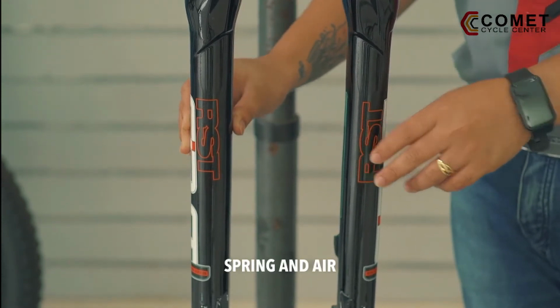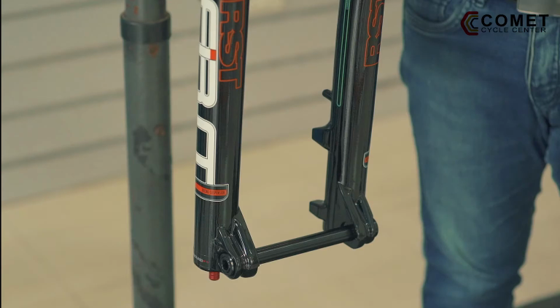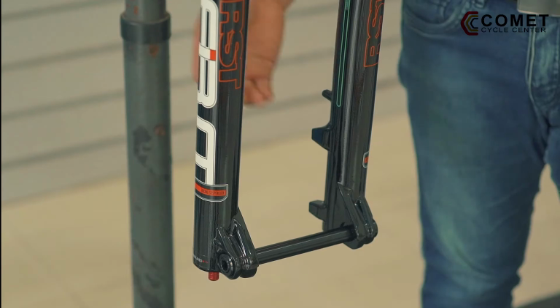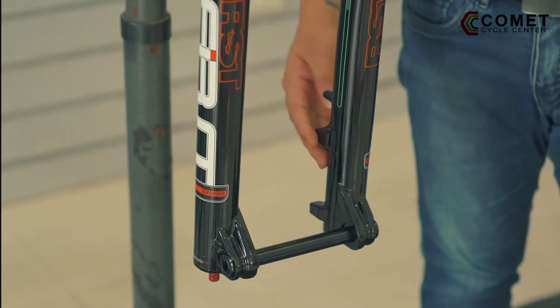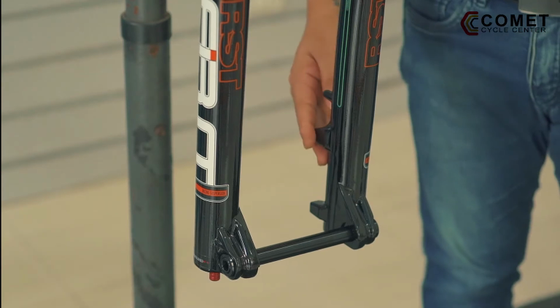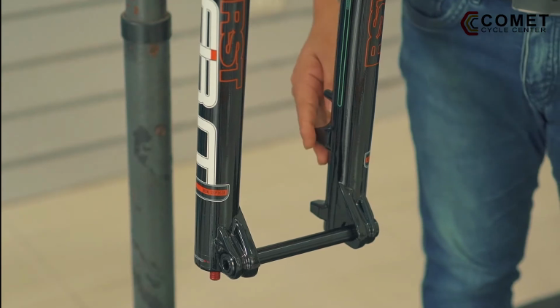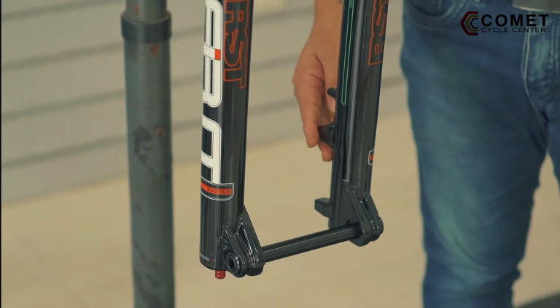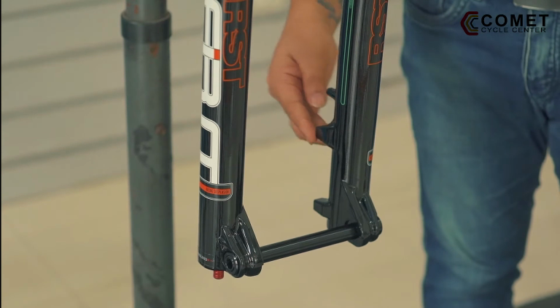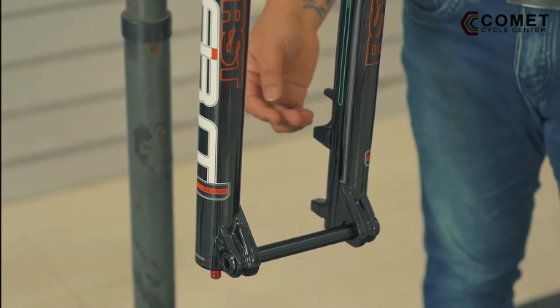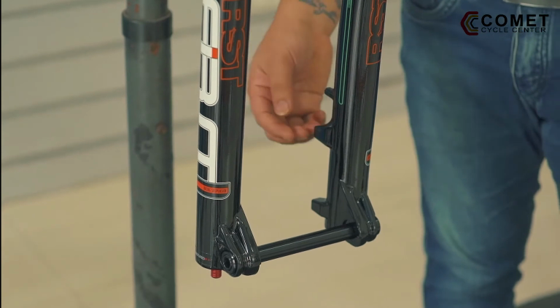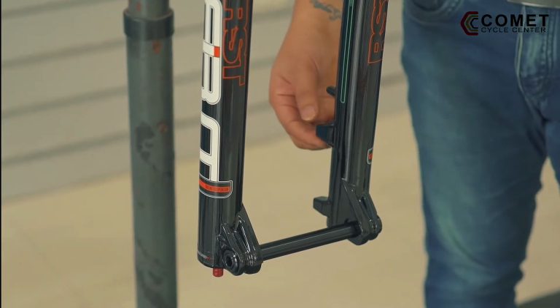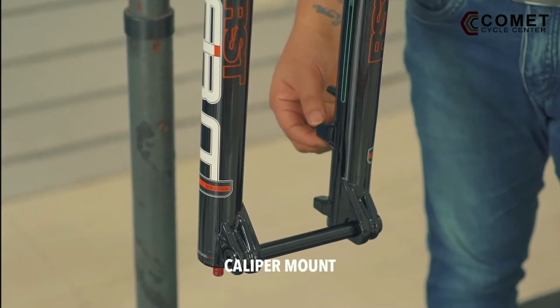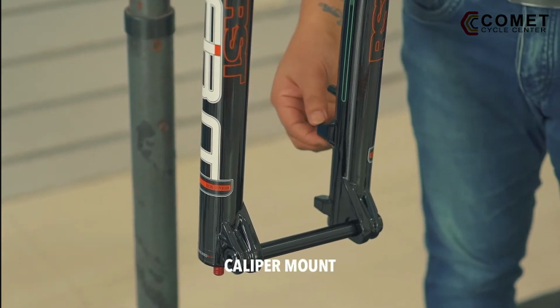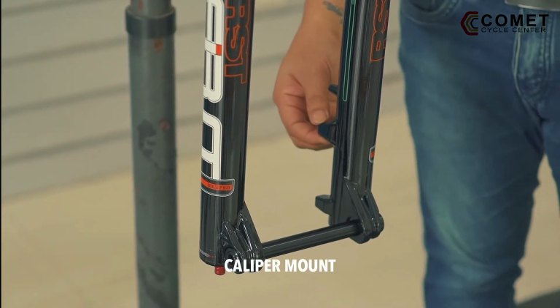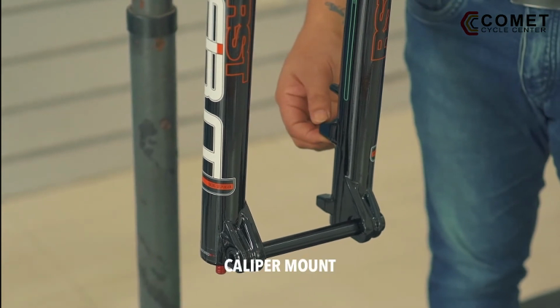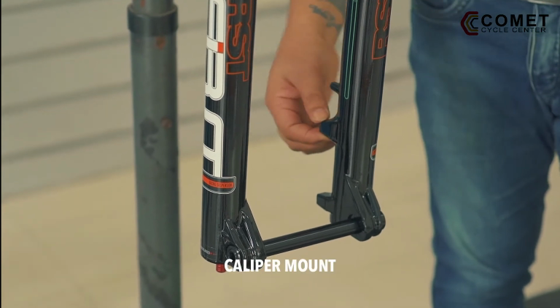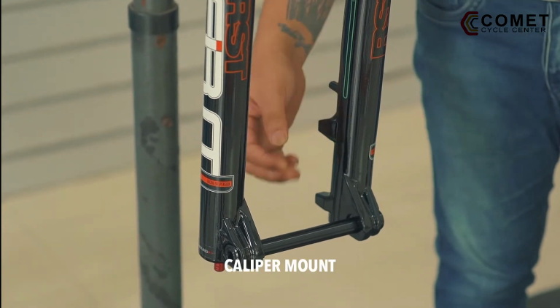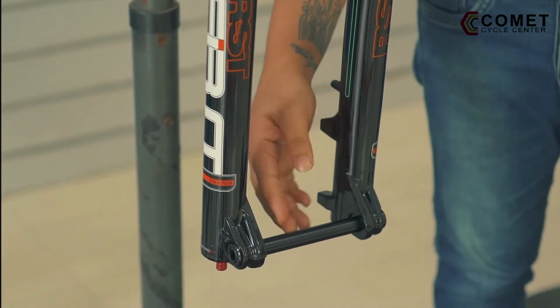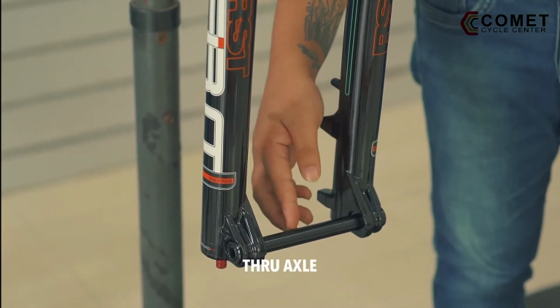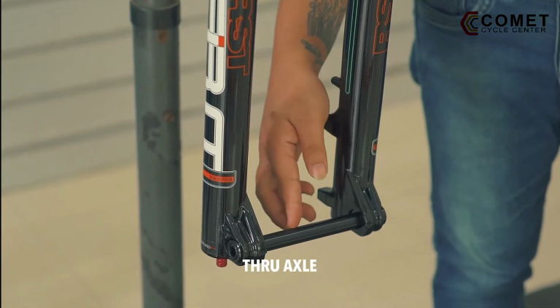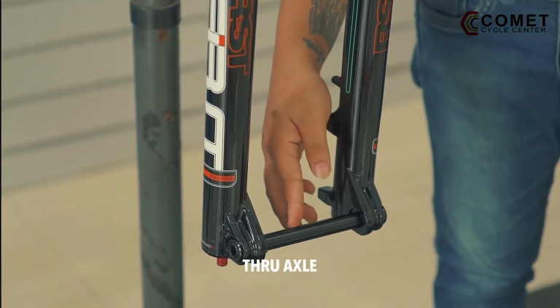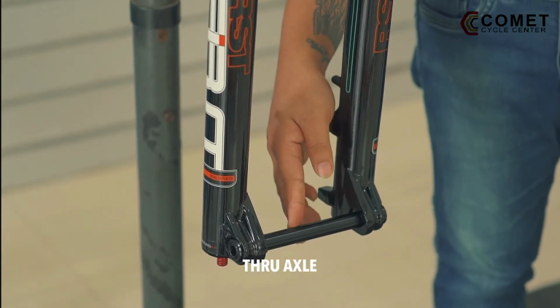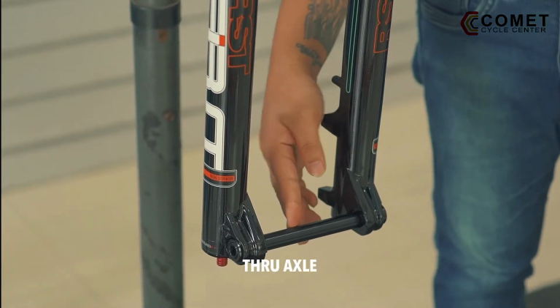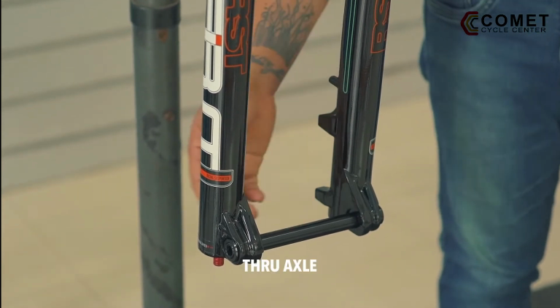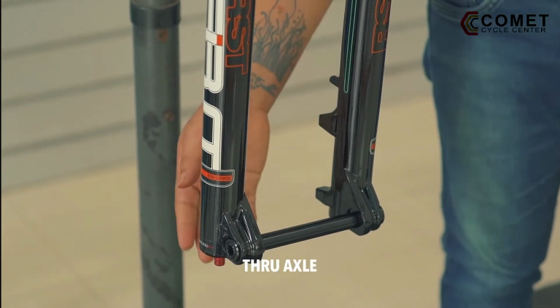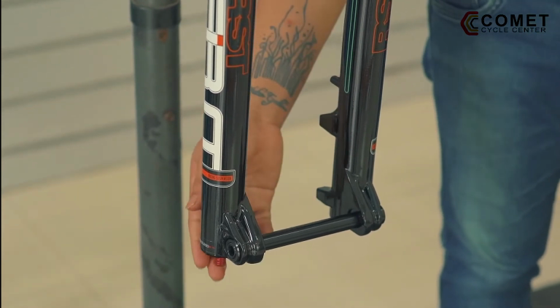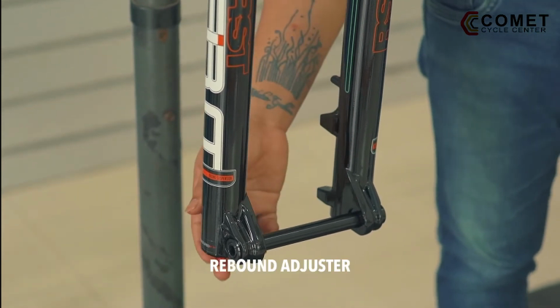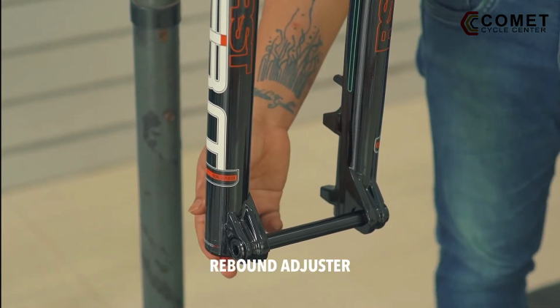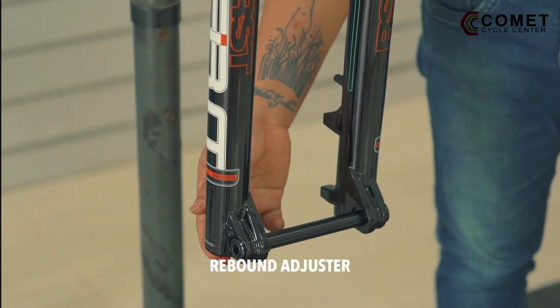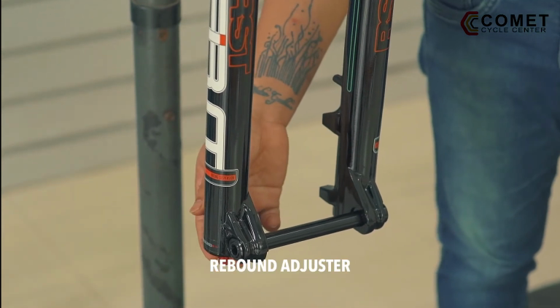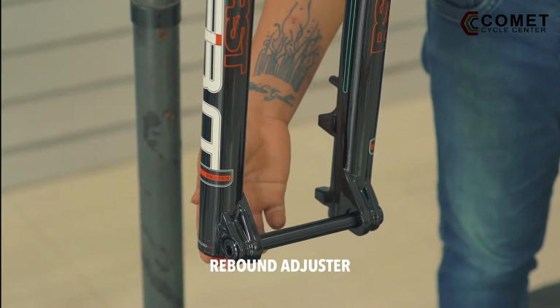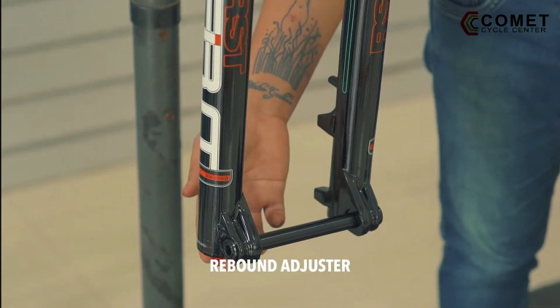On the bottom part you can find the caliper mount, the thru axle, and of course the rebound adjuster.